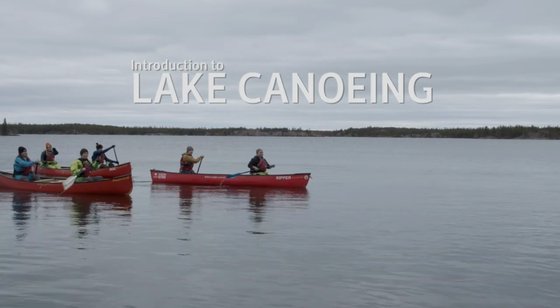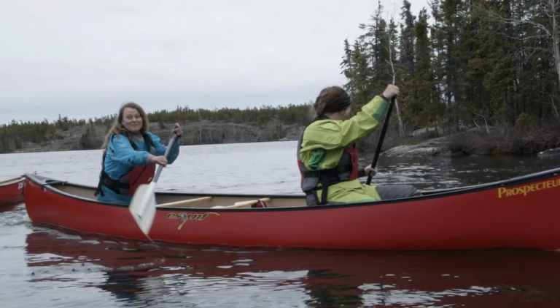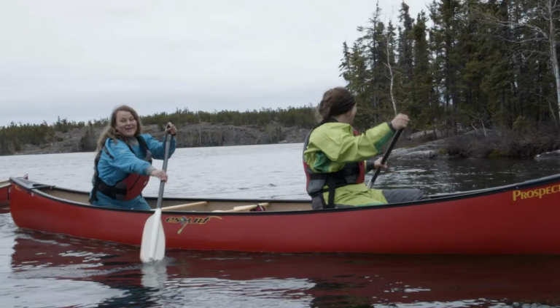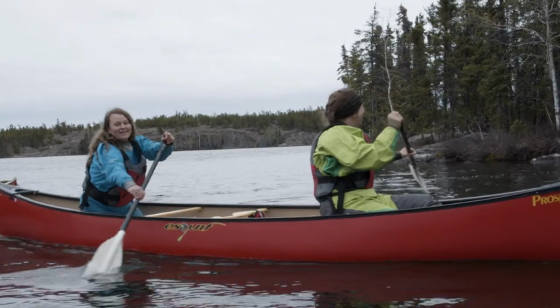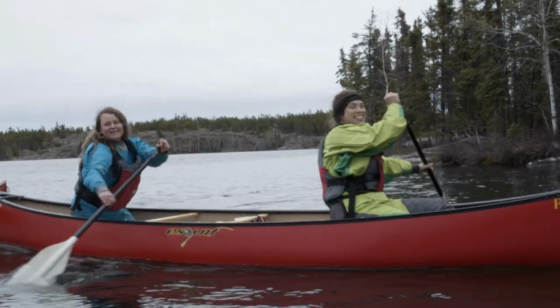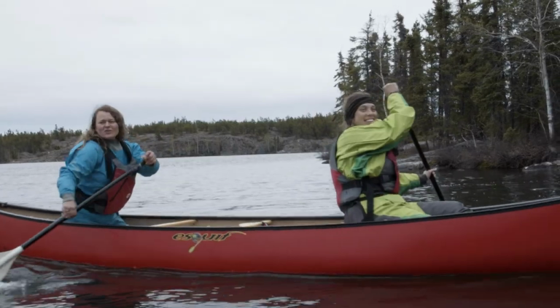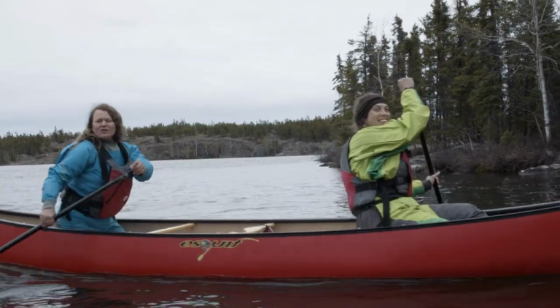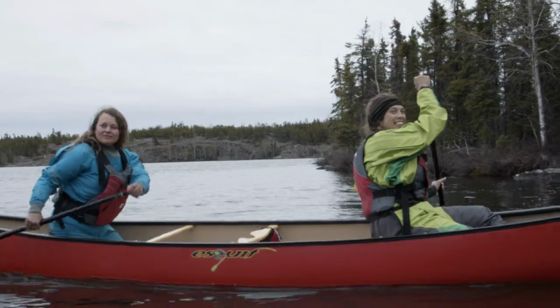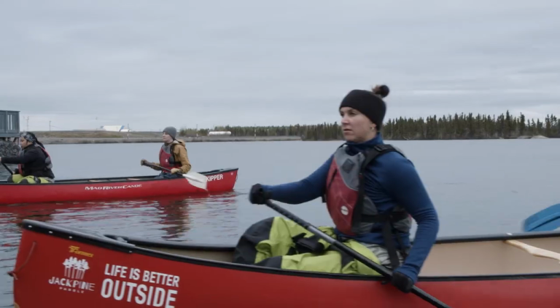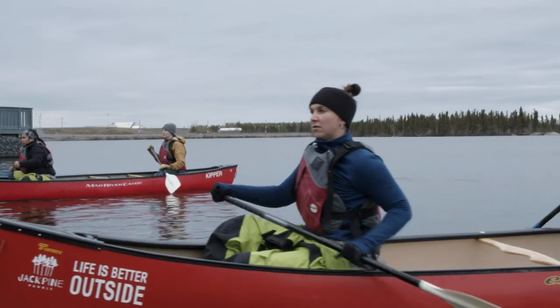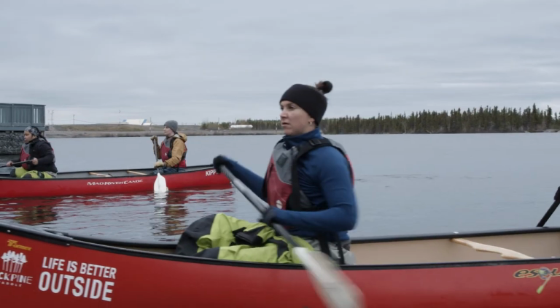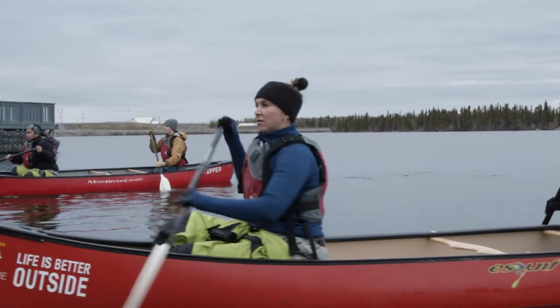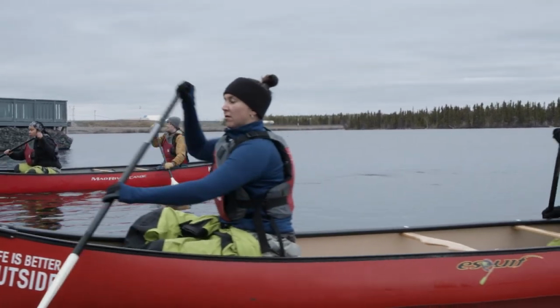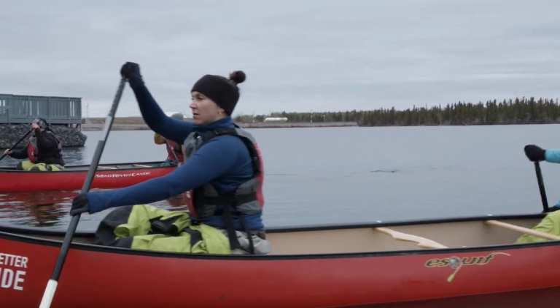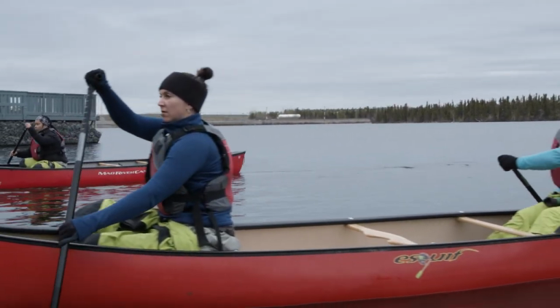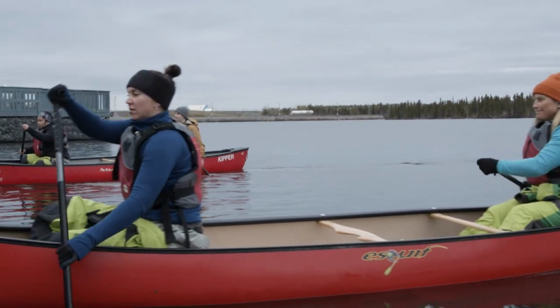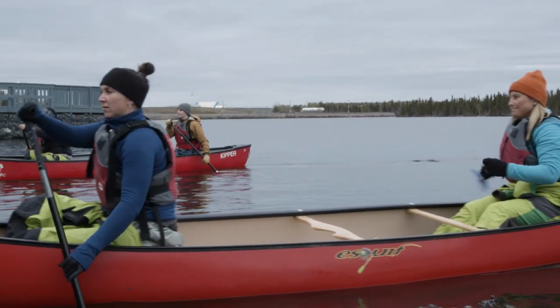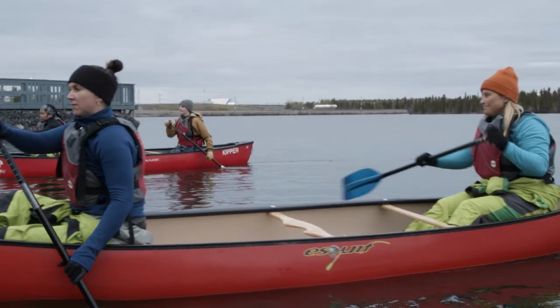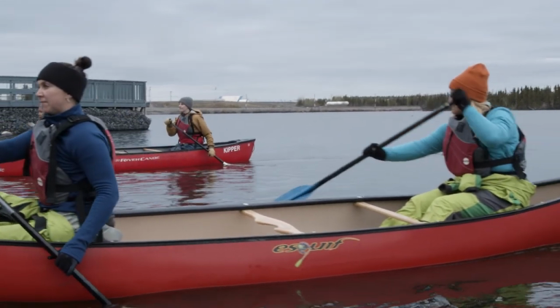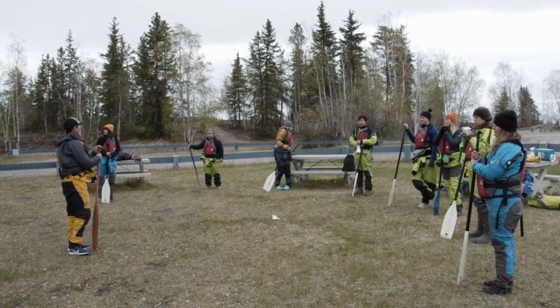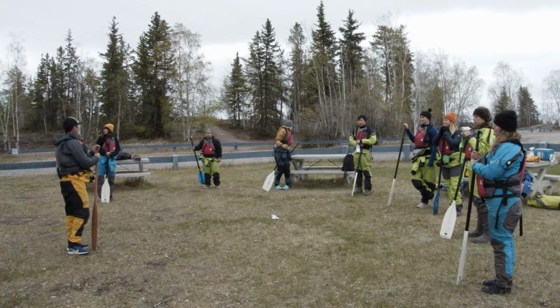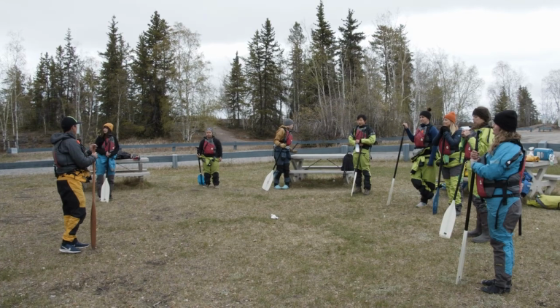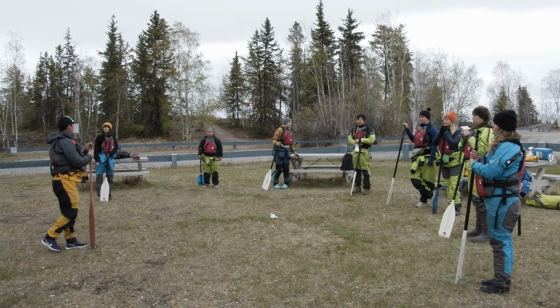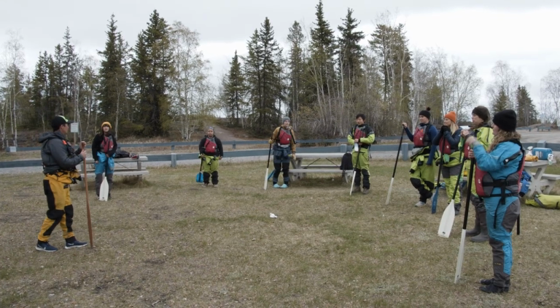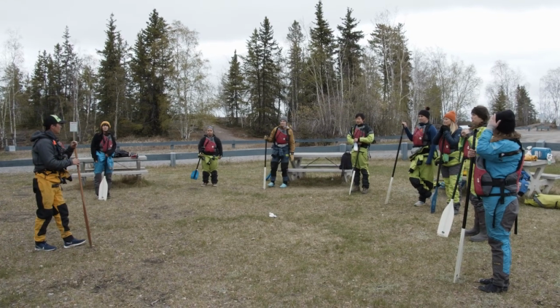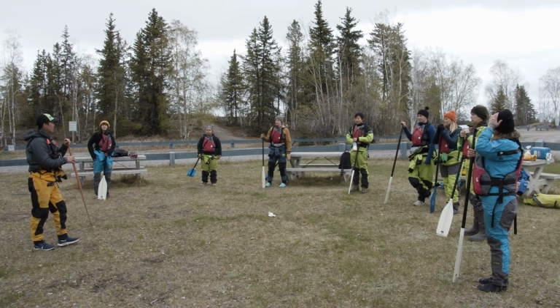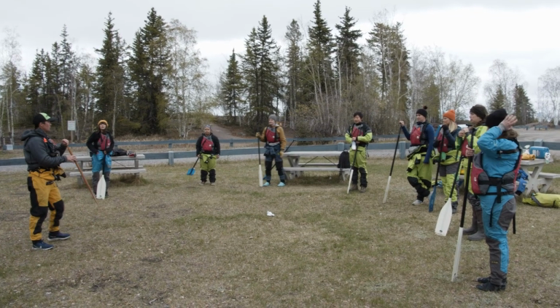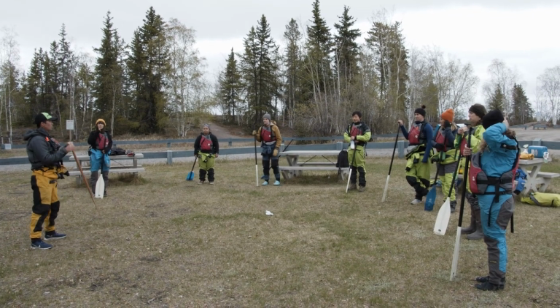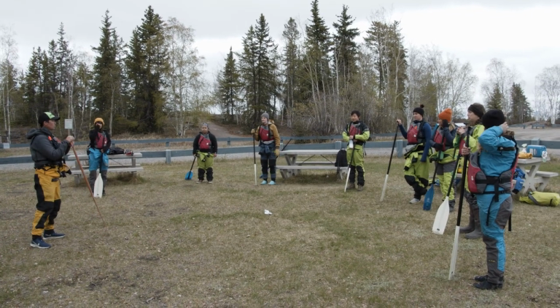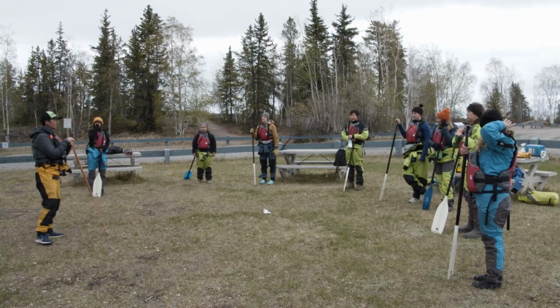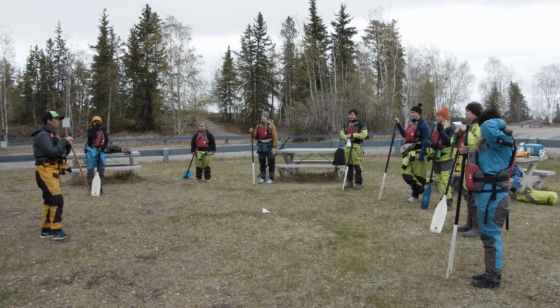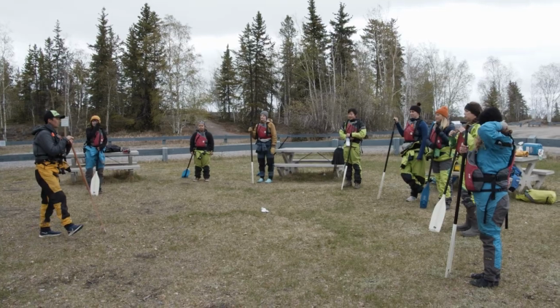Okay guys, meet up with me over here. Welcome to the Intro to Lake Canoe course.